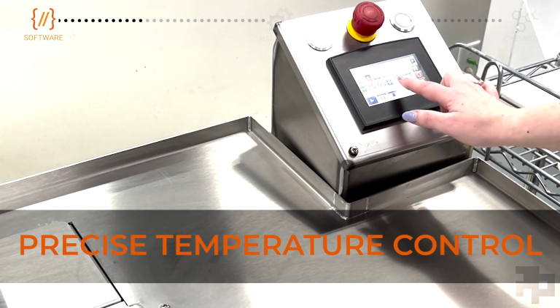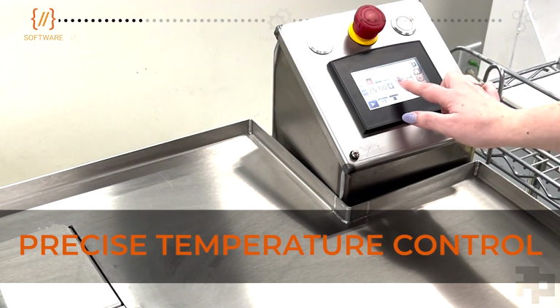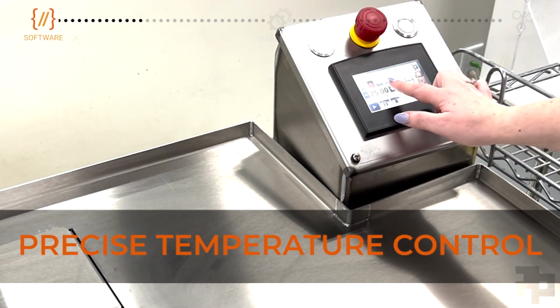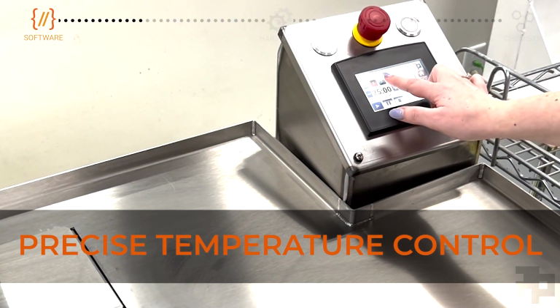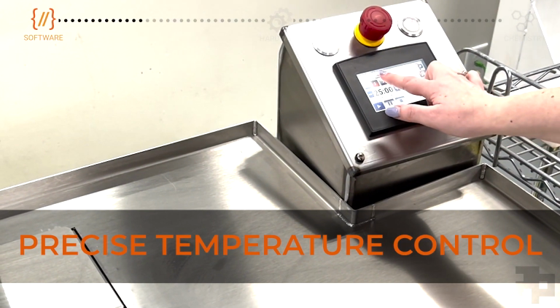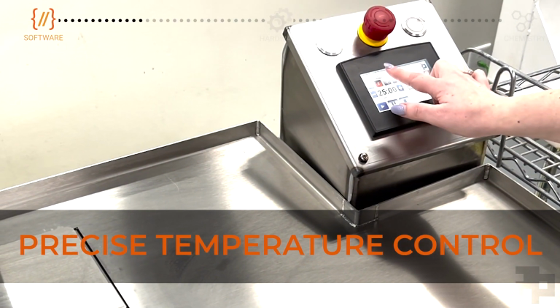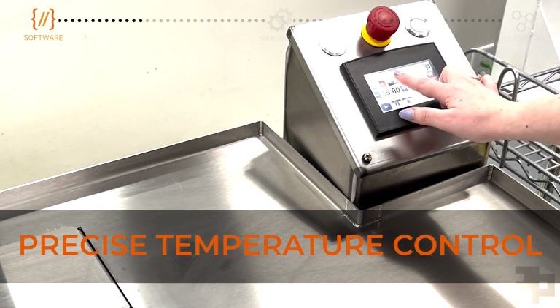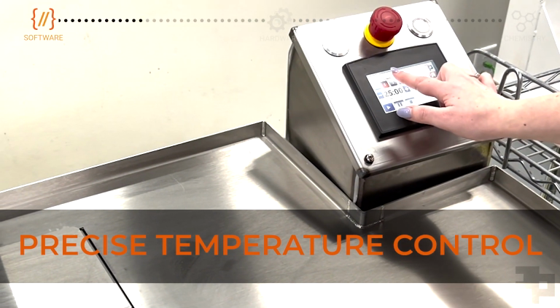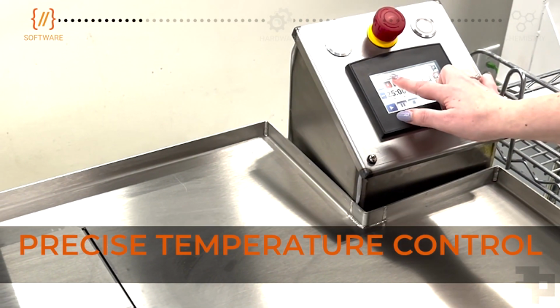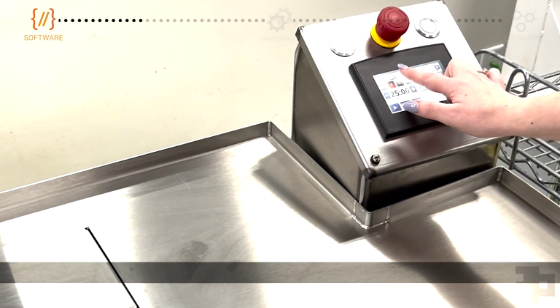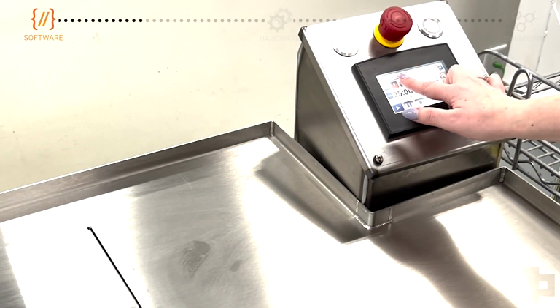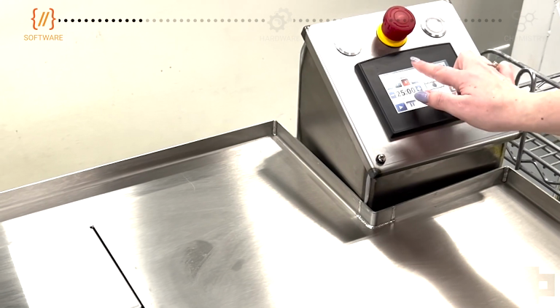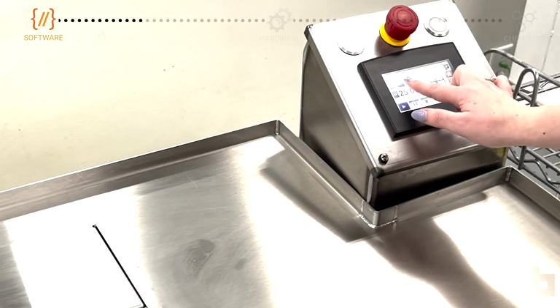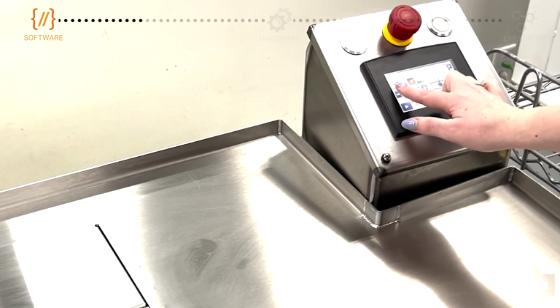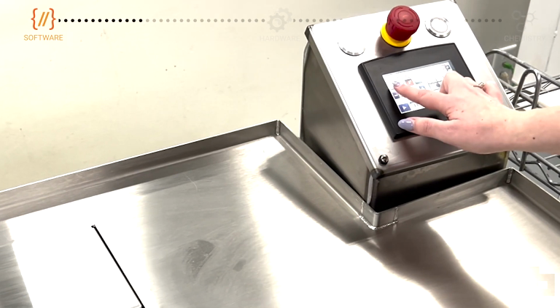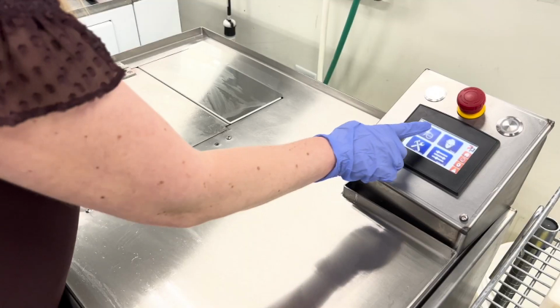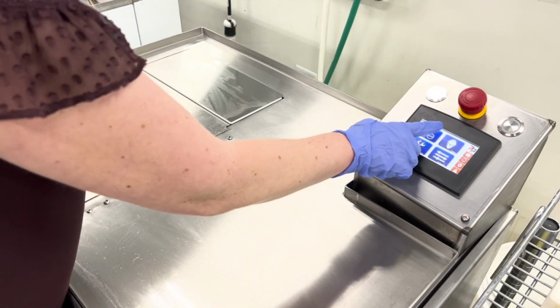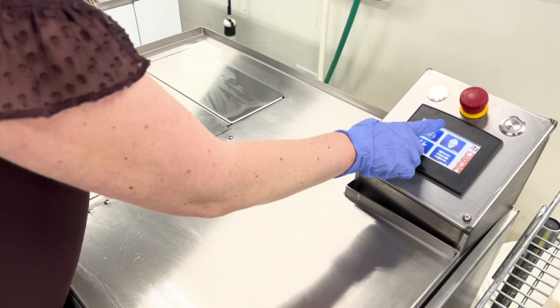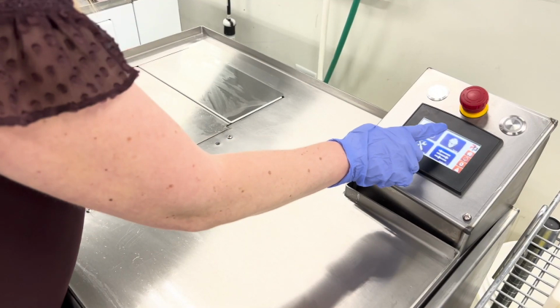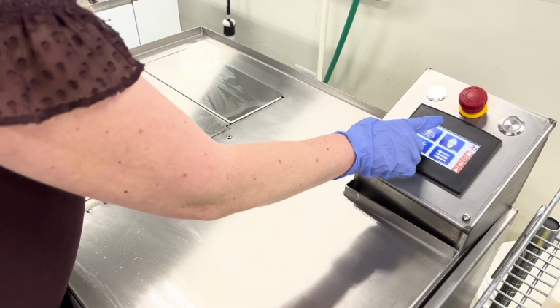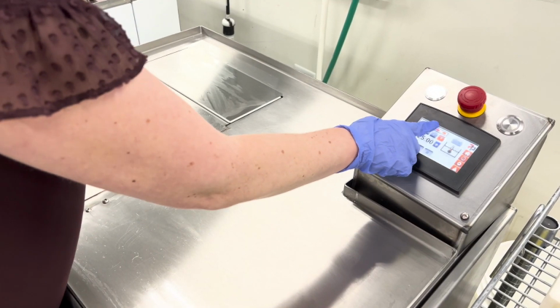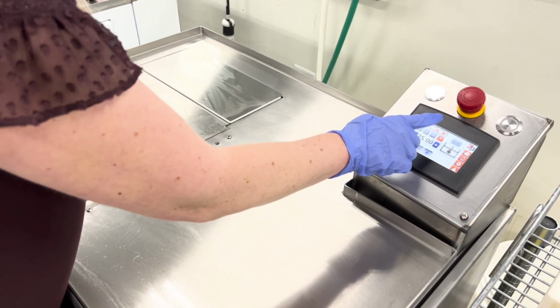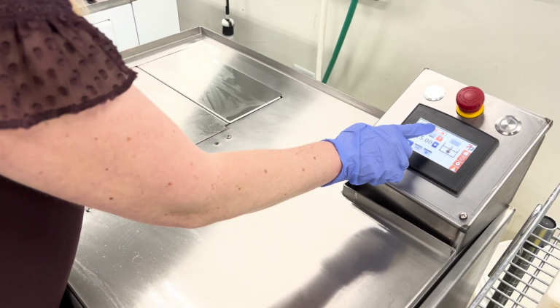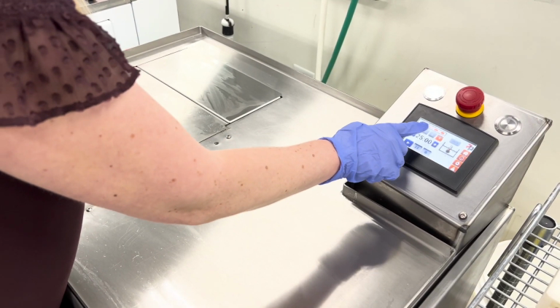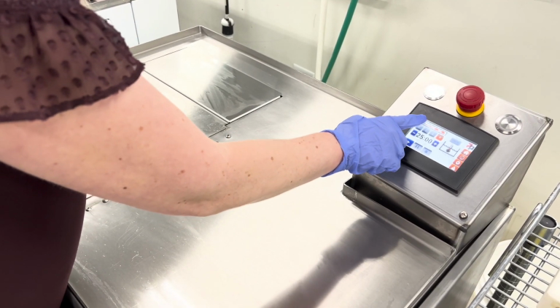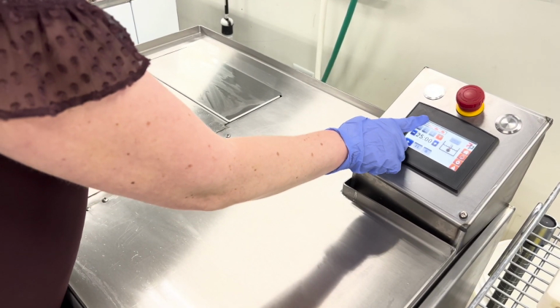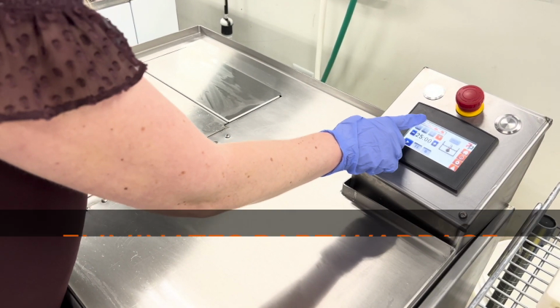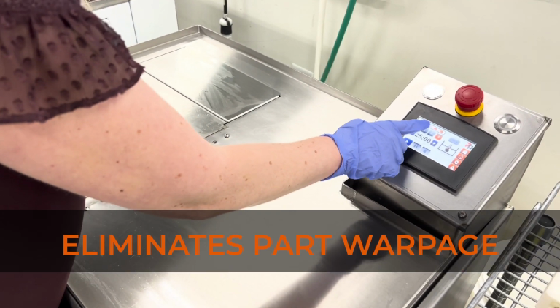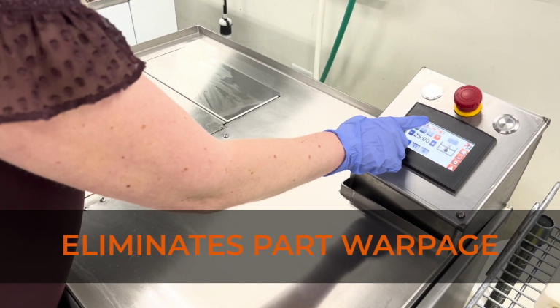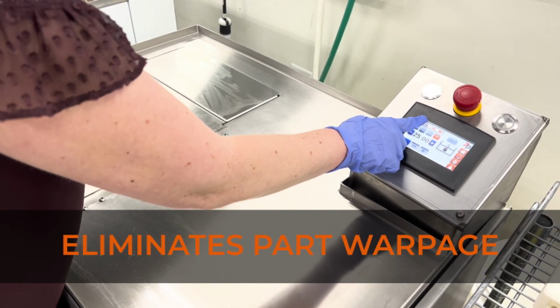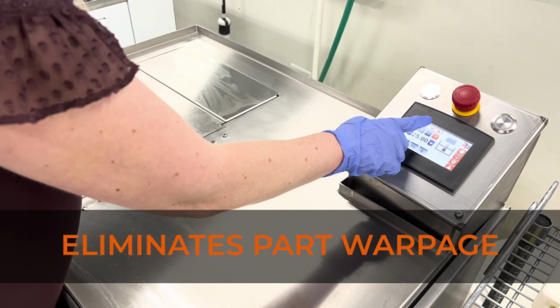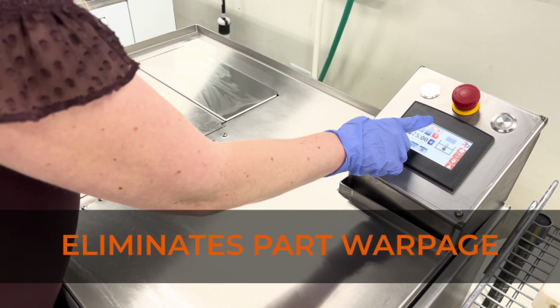The DEMI's precise temperature control, with one-degree increments, eliminates thermal runaway for fast finishing without part warpage.